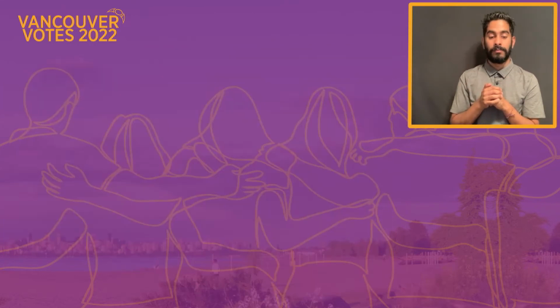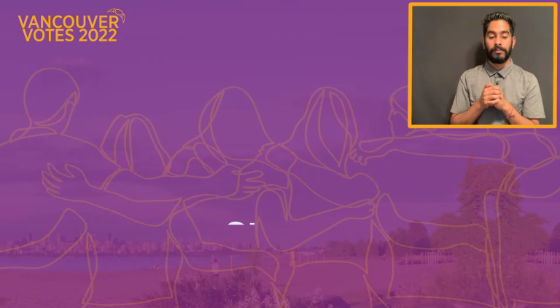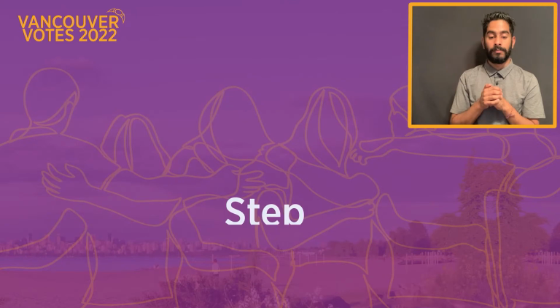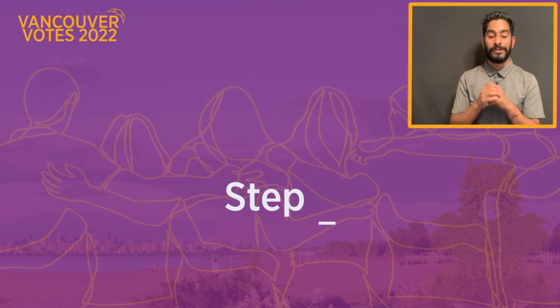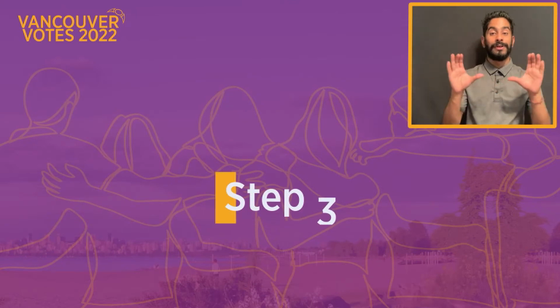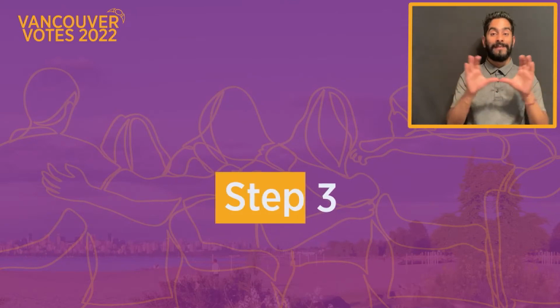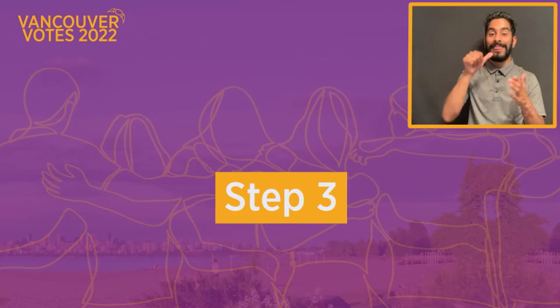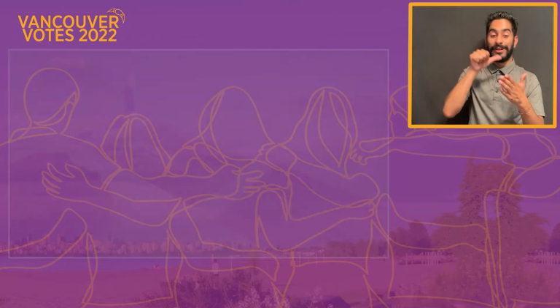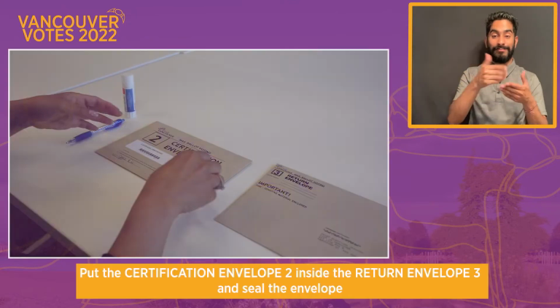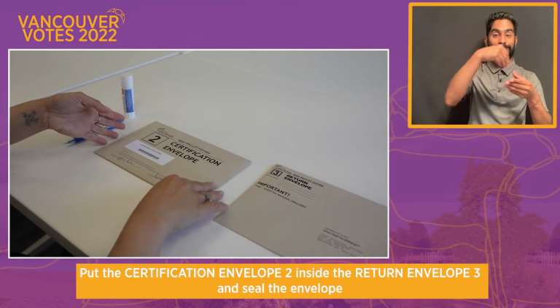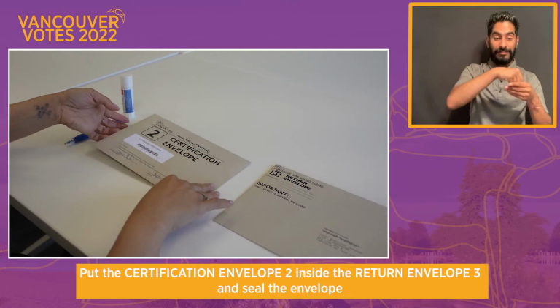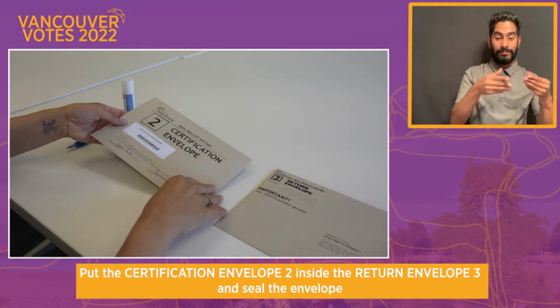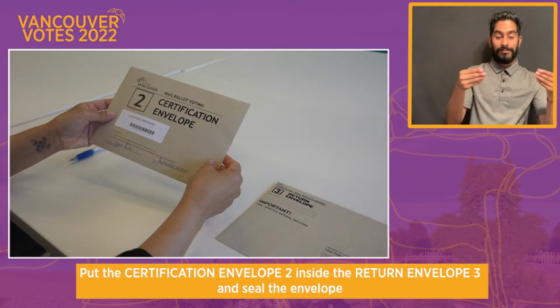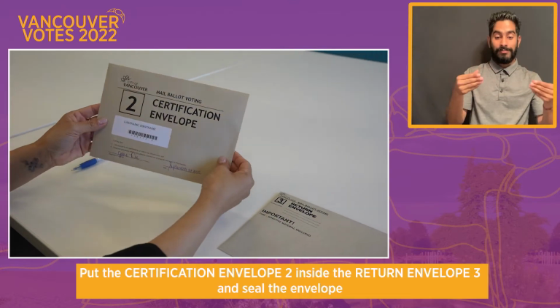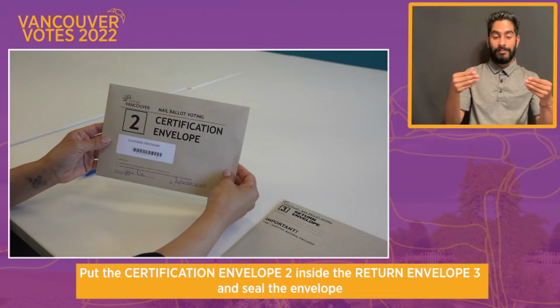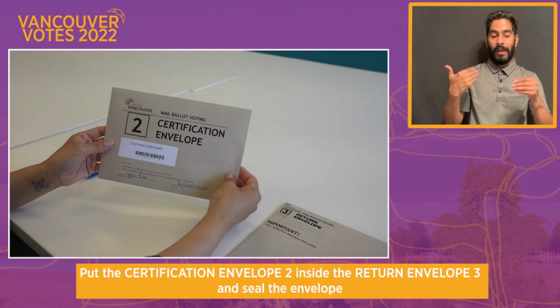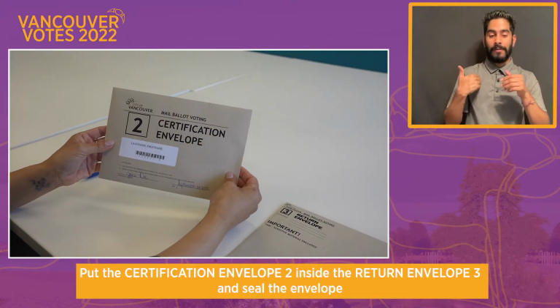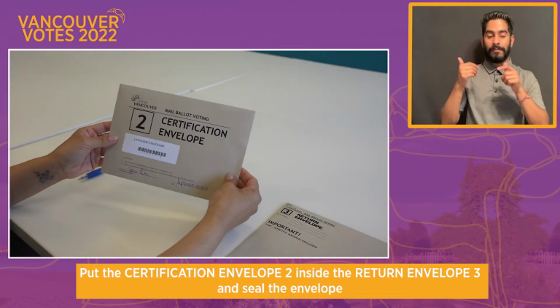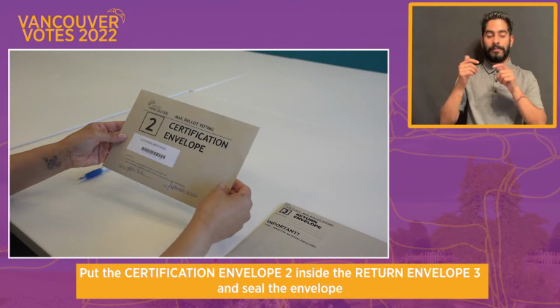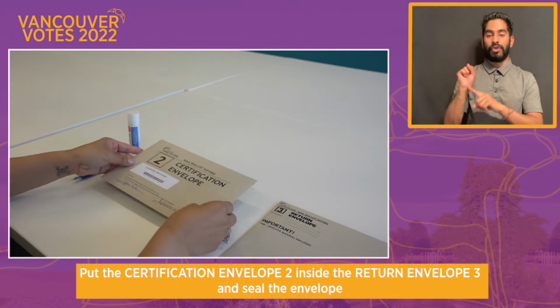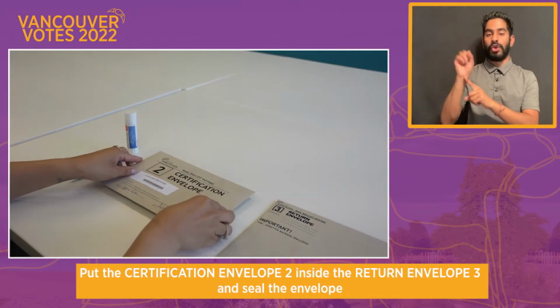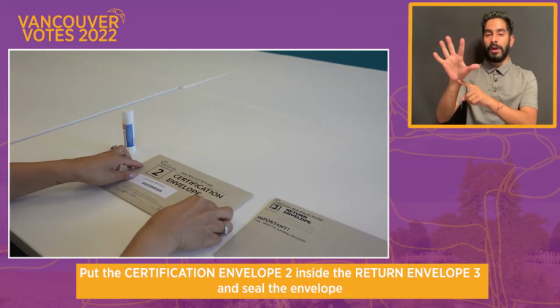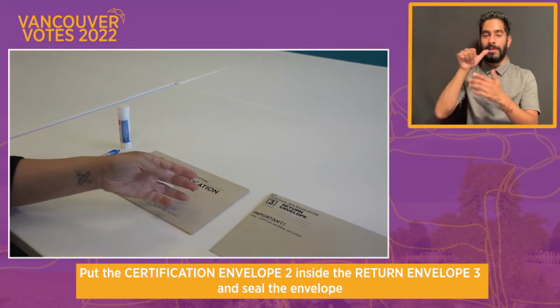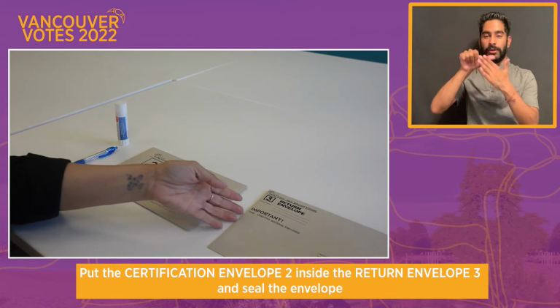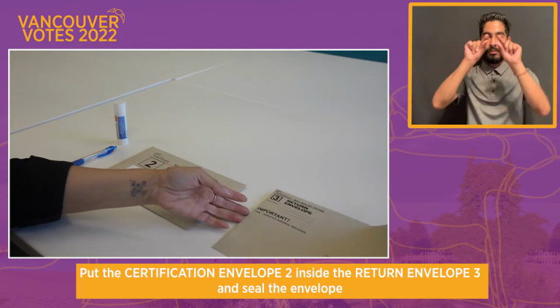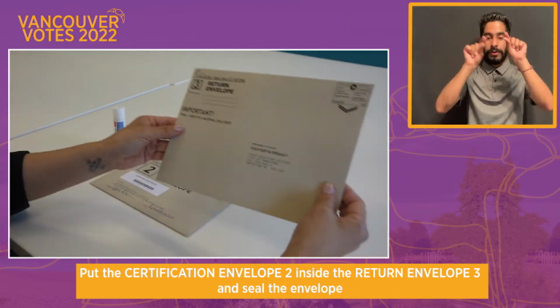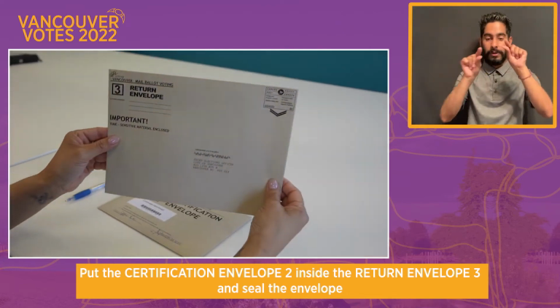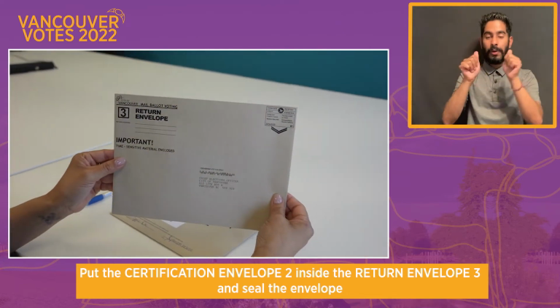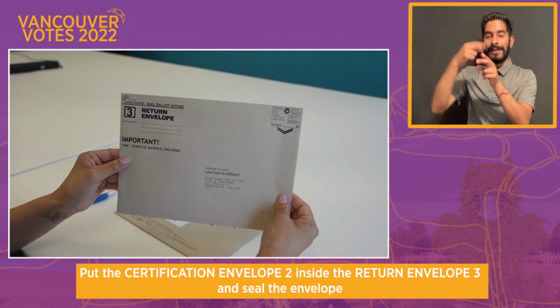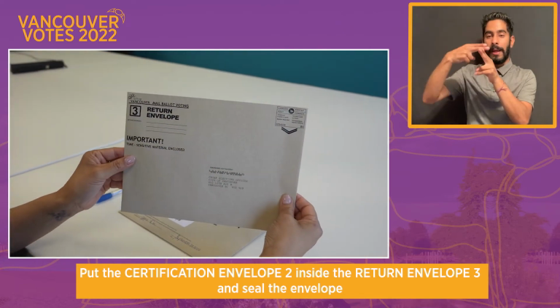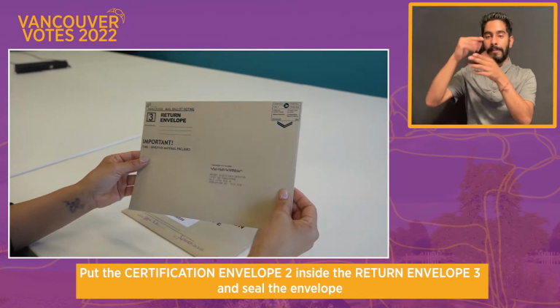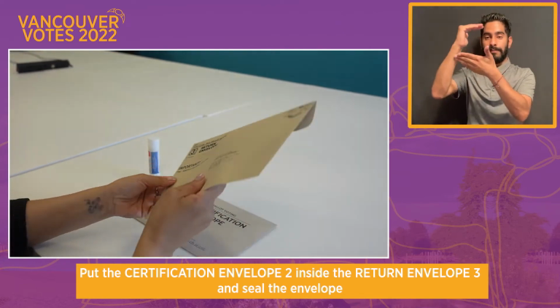Step three: put Certification Envelope 2 inside Return Envelope 3 and seal the envelope.